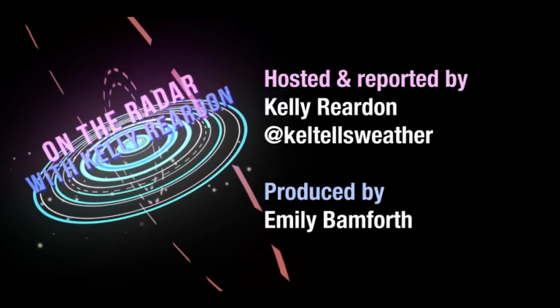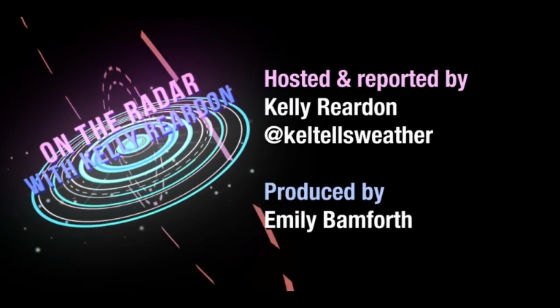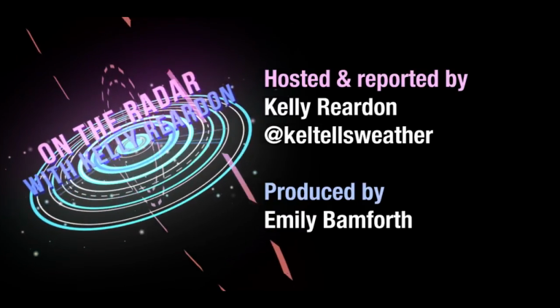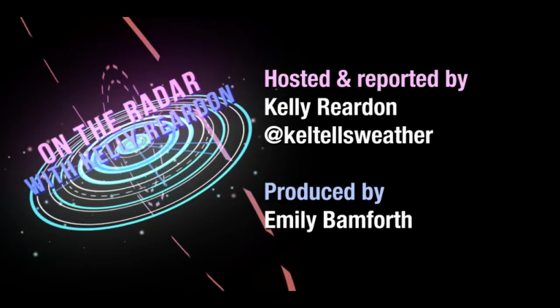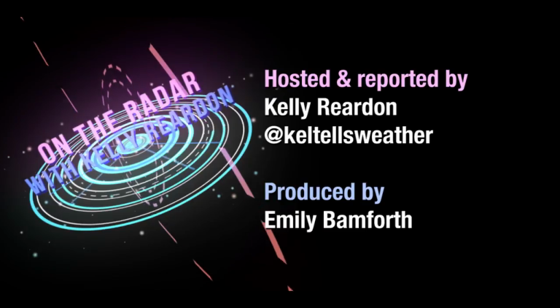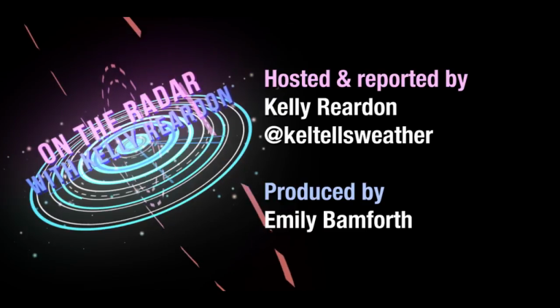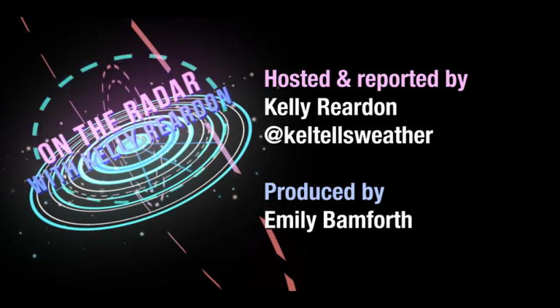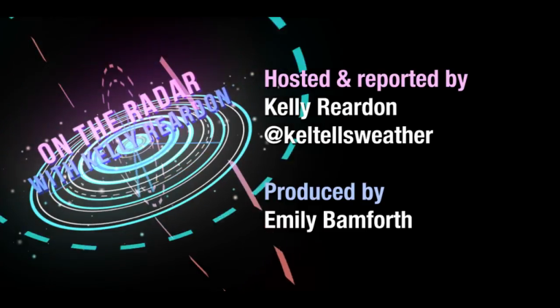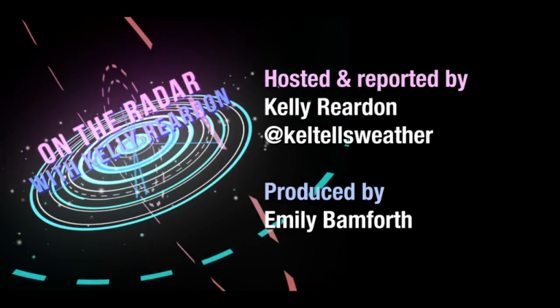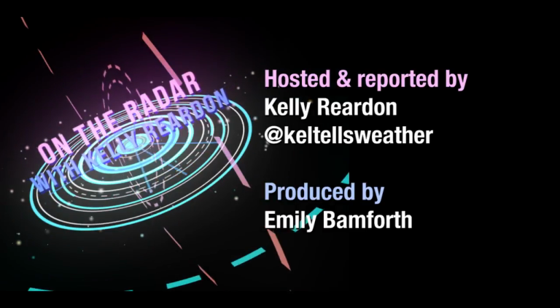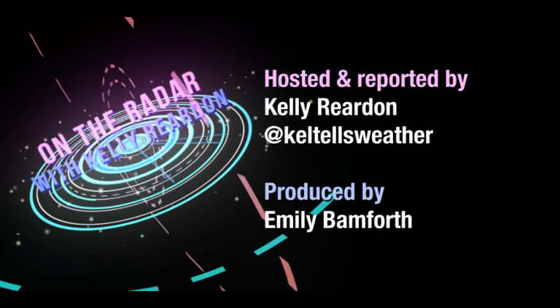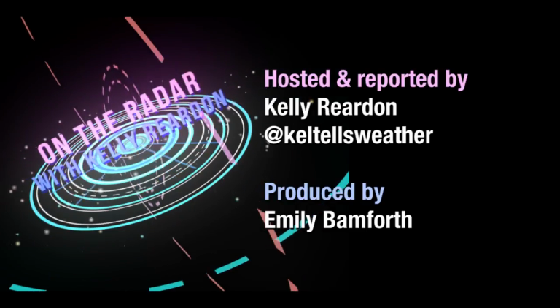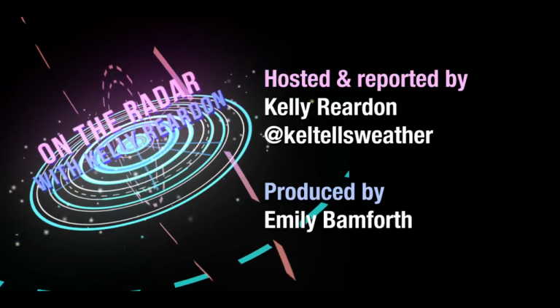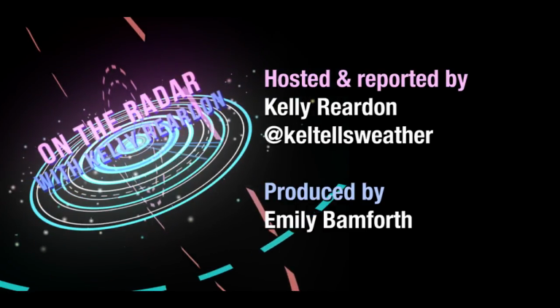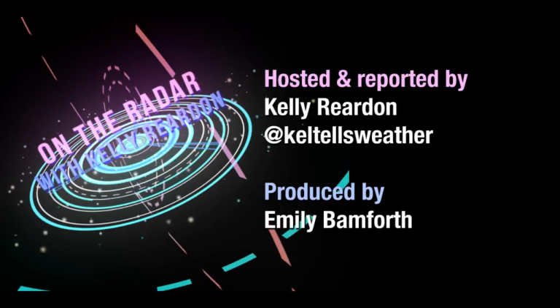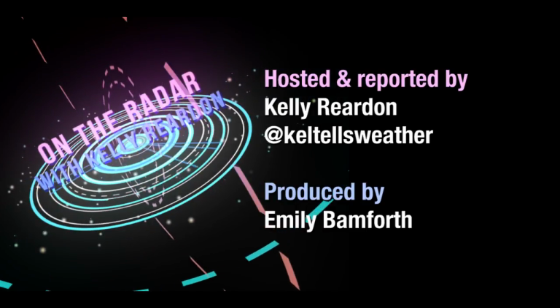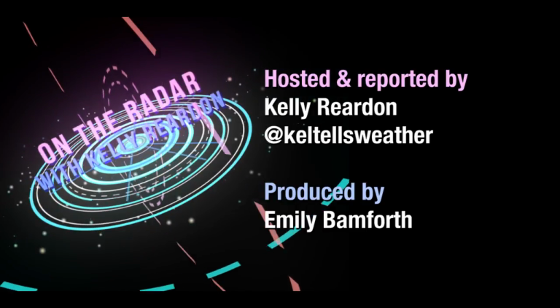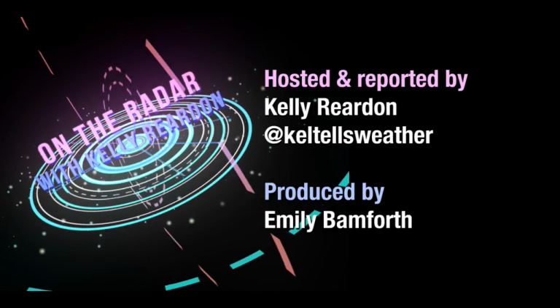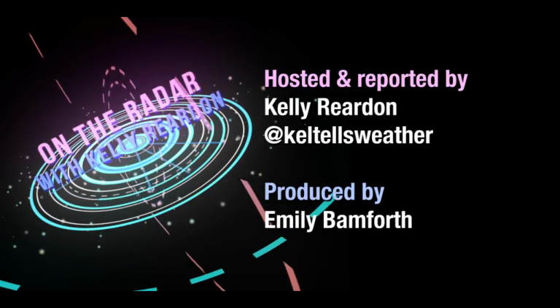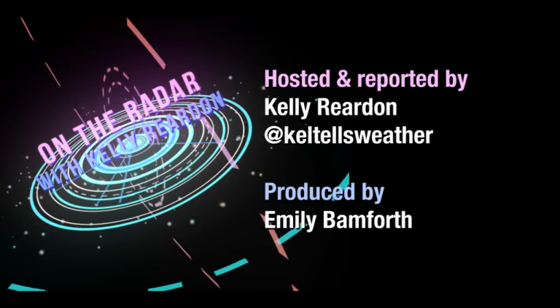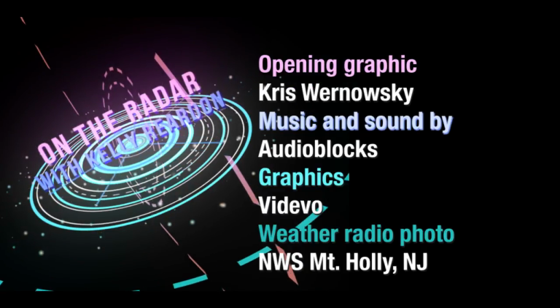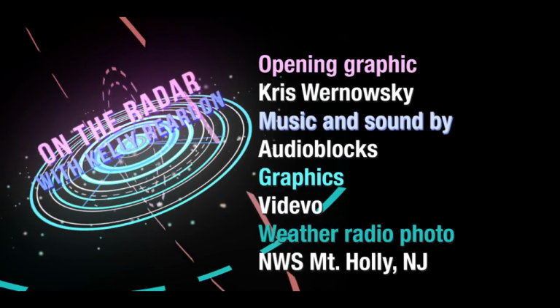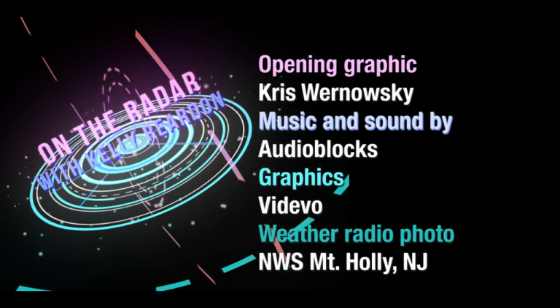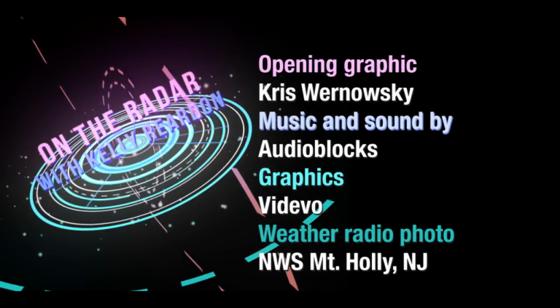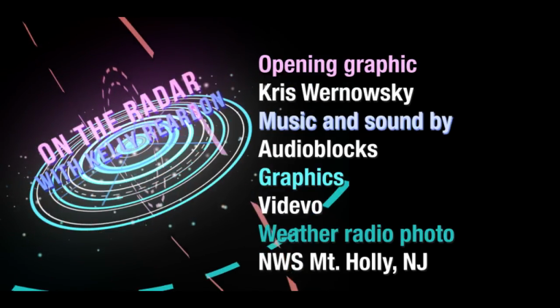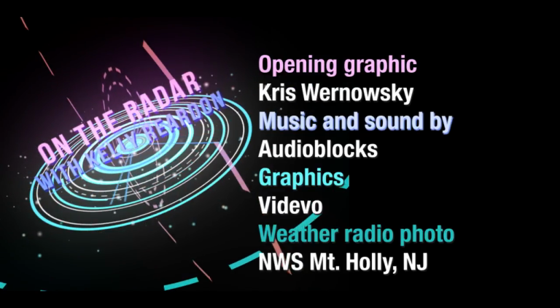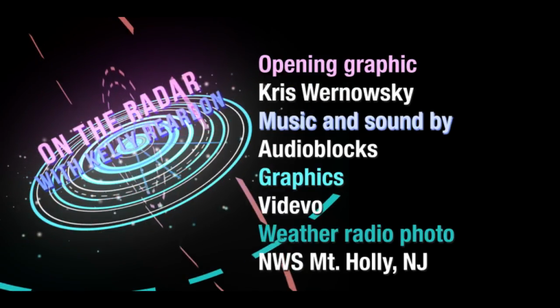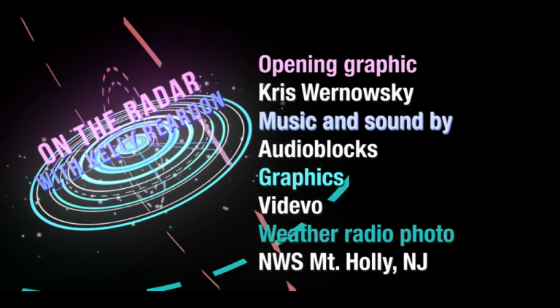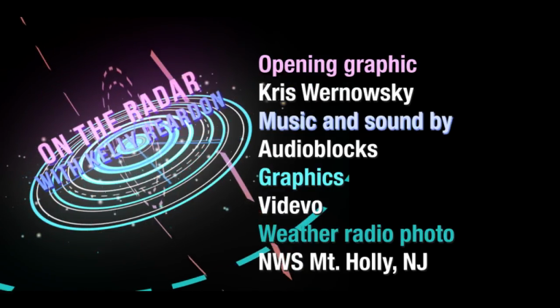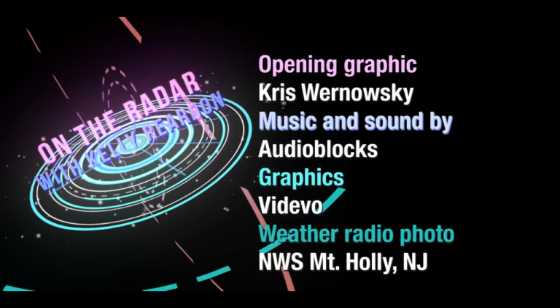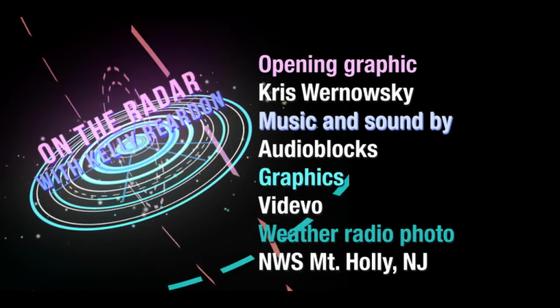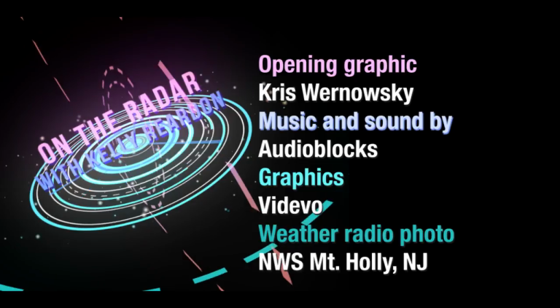Tune in next Tuesday for more On the Radar with Kelly Rudin. For daily weather updates, head to cleveland.com/weather.